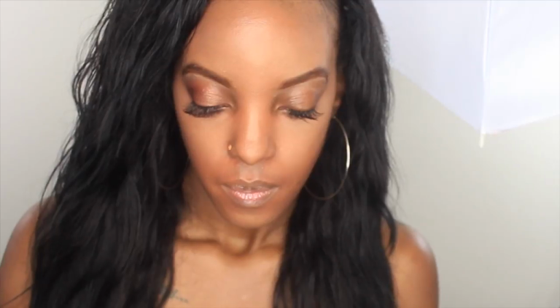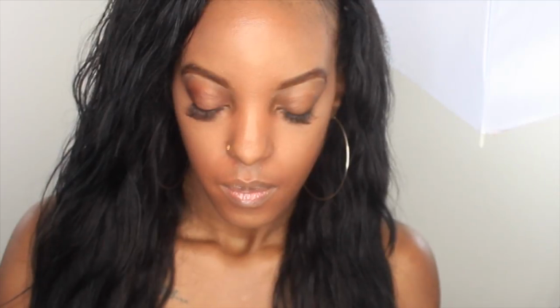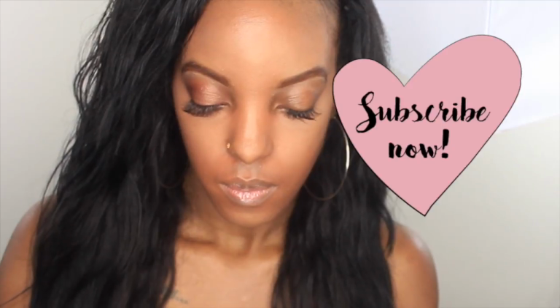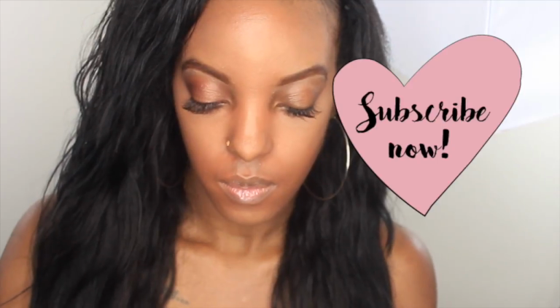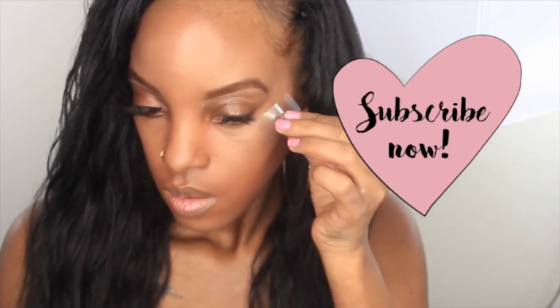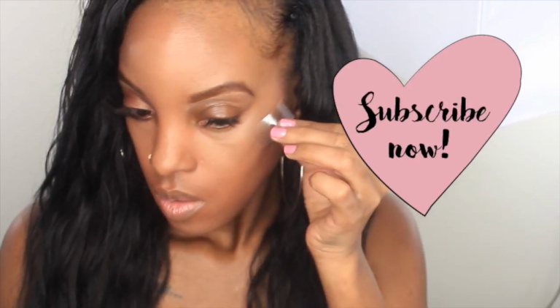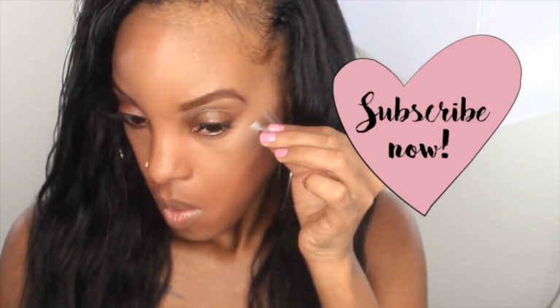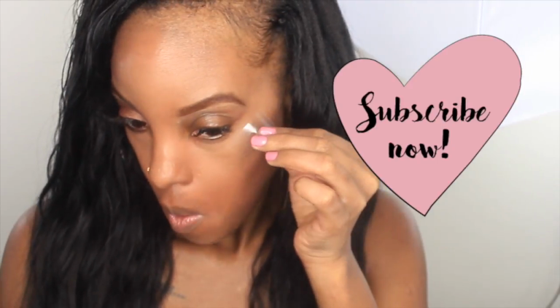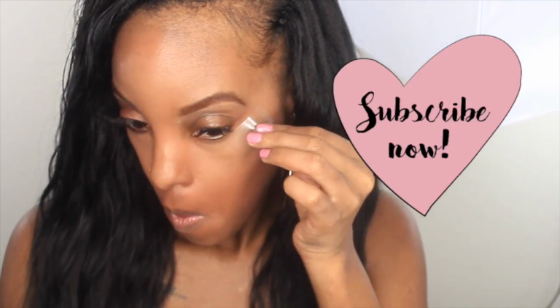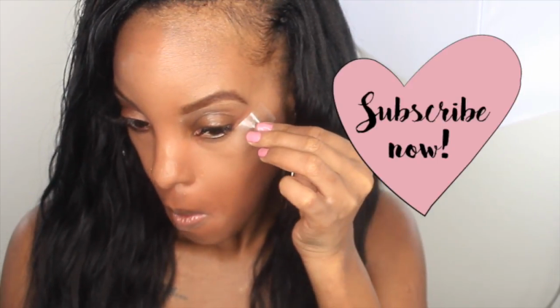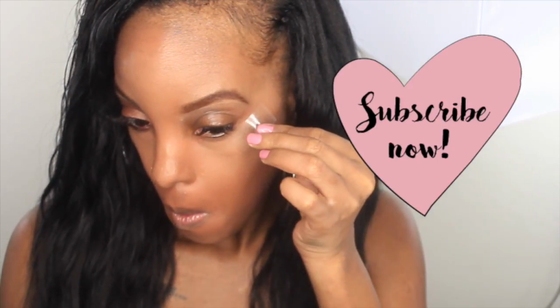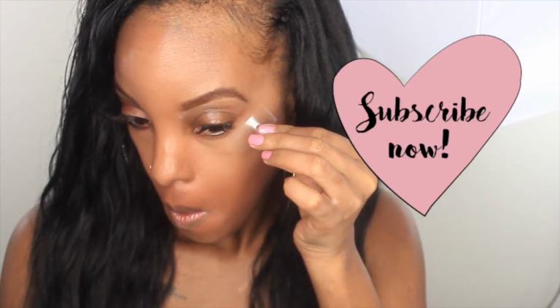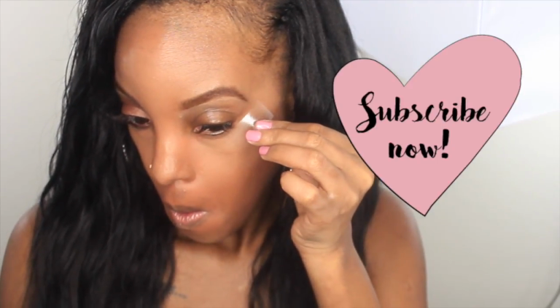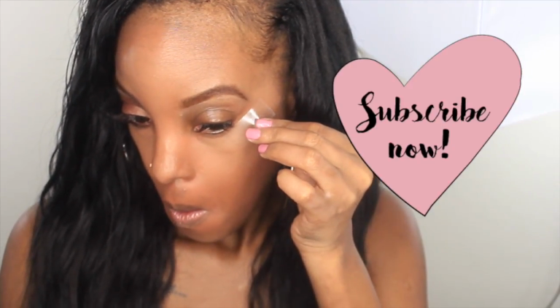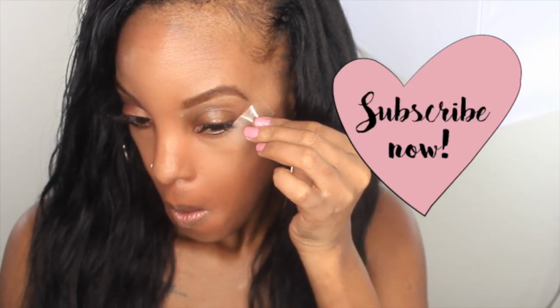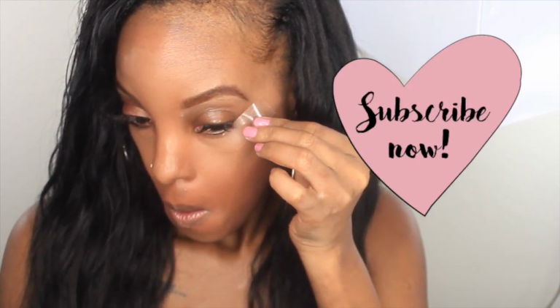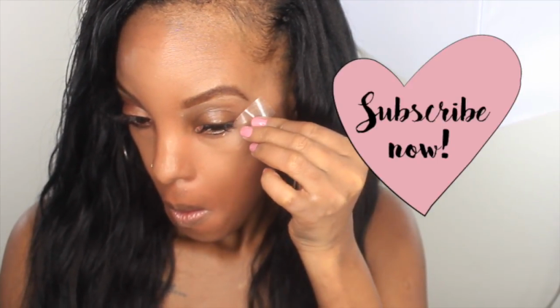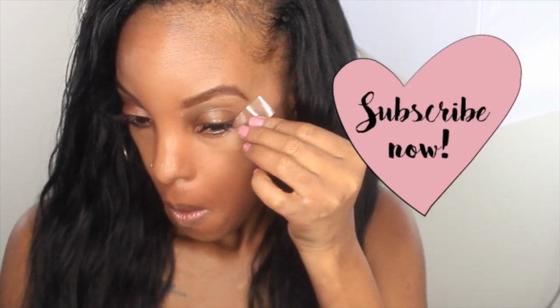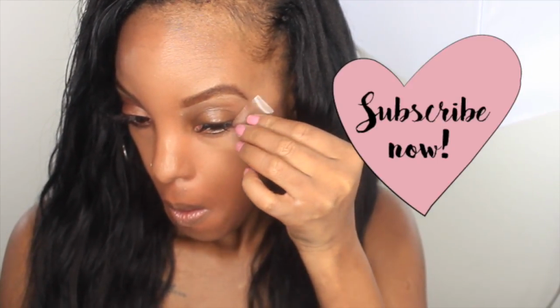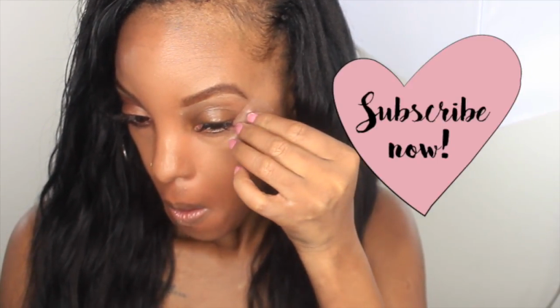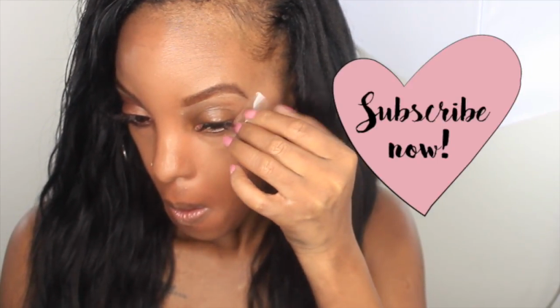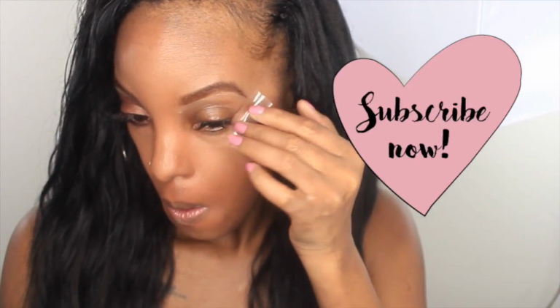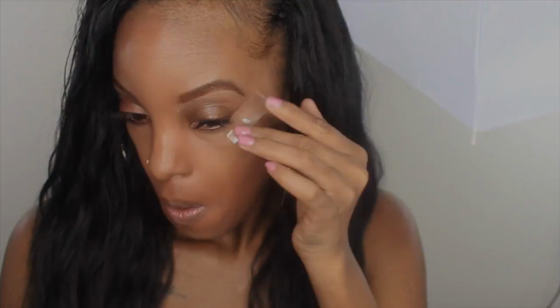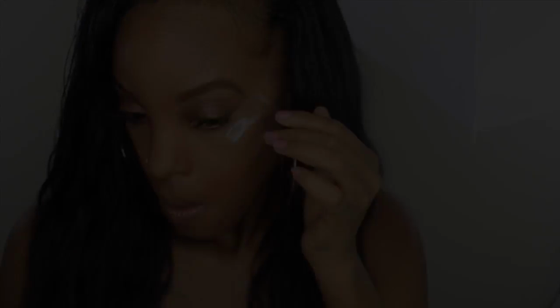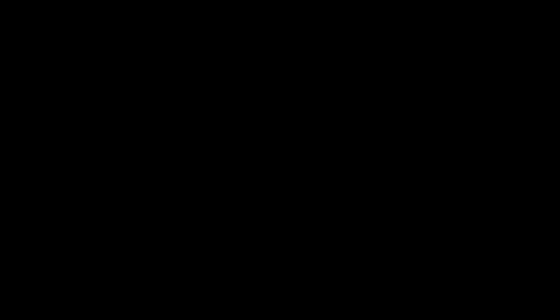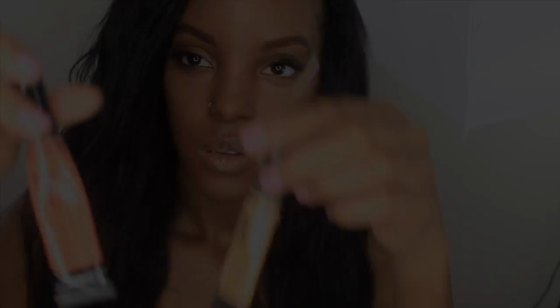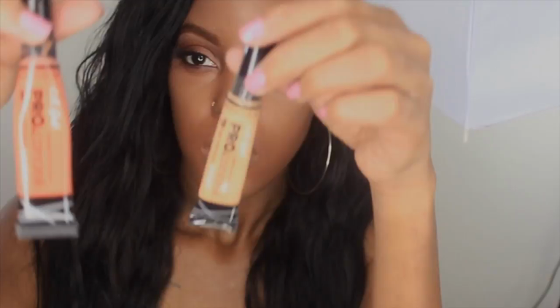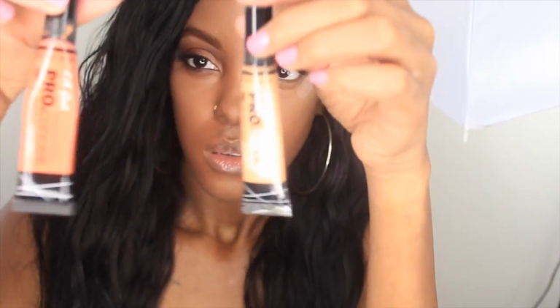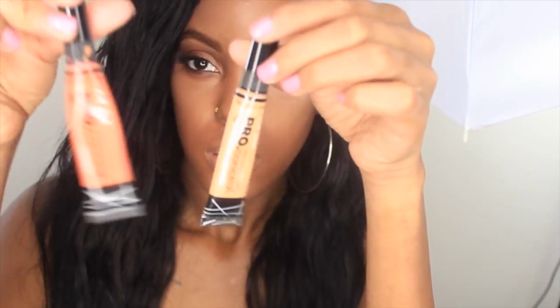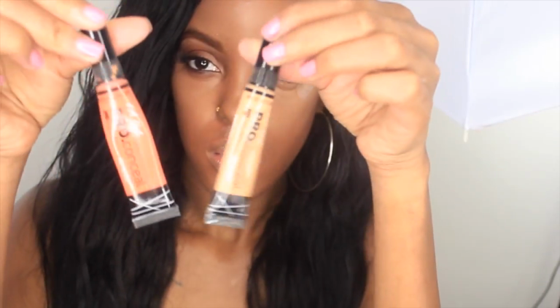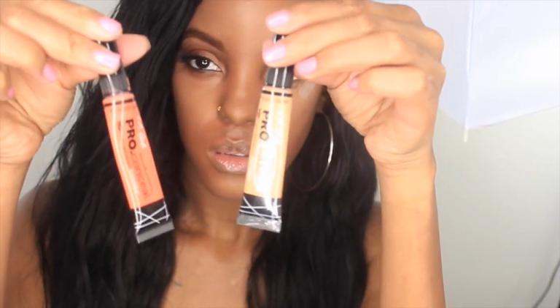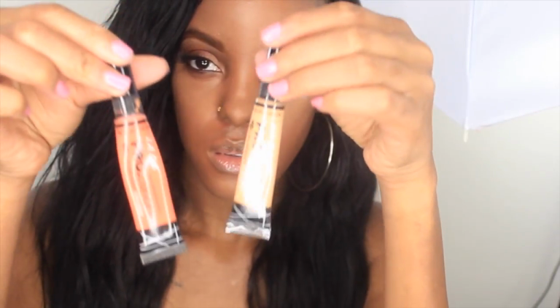Hello guys, welcome back to my channel. So let's go ahead and get started on this fall makeup look.